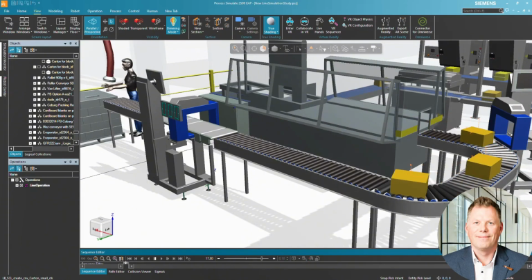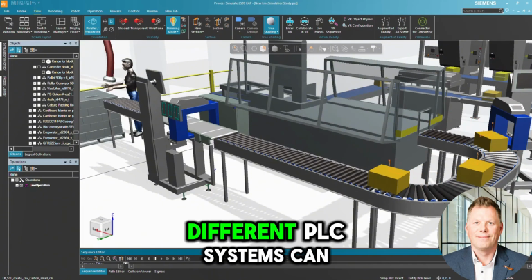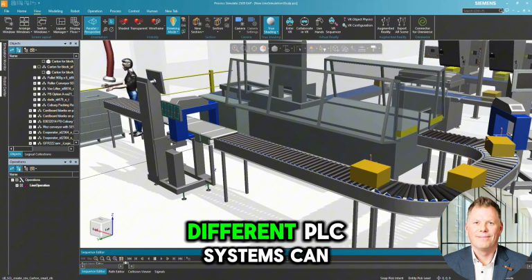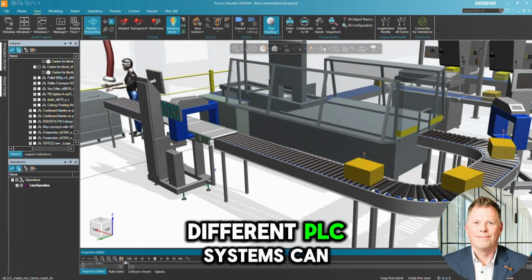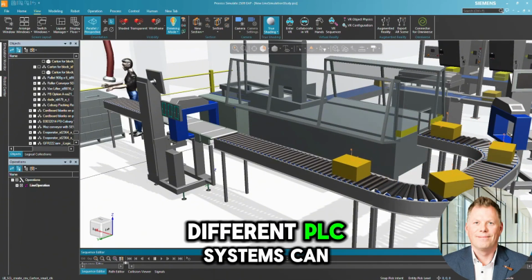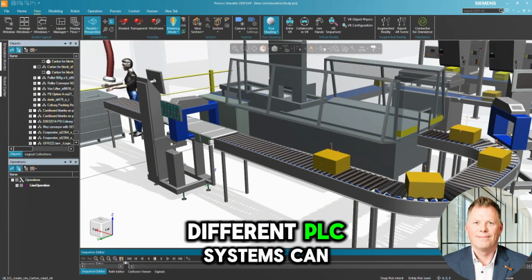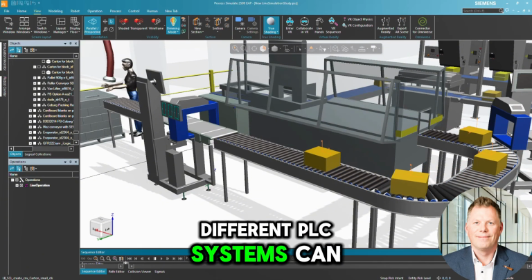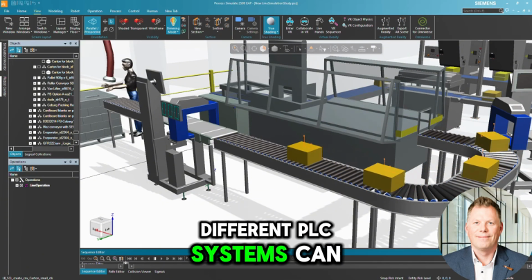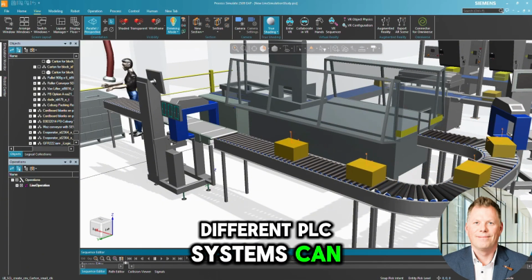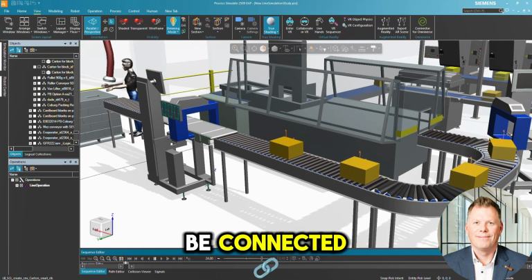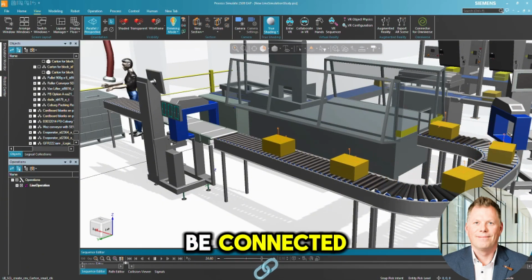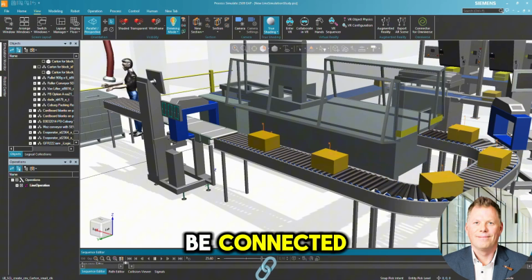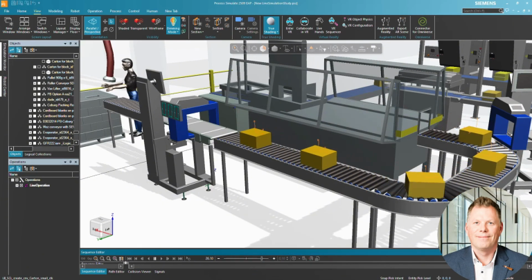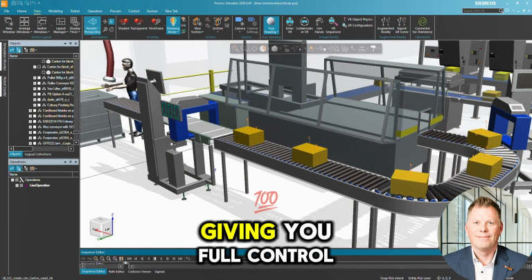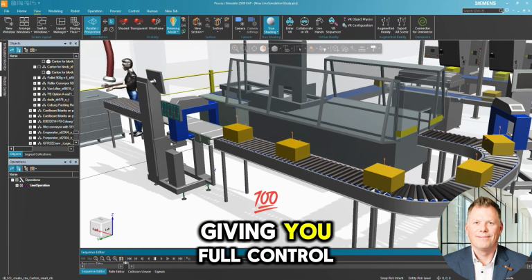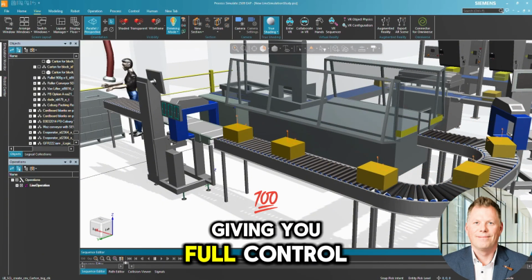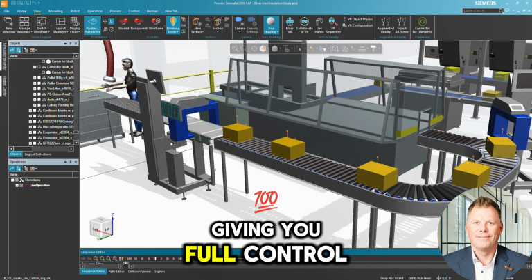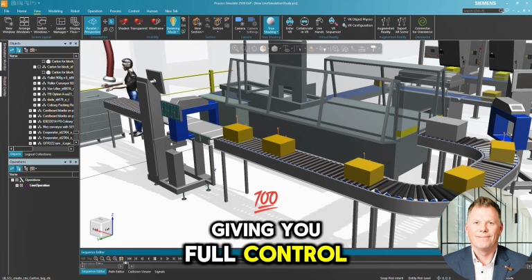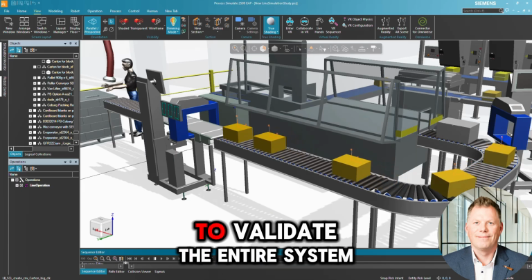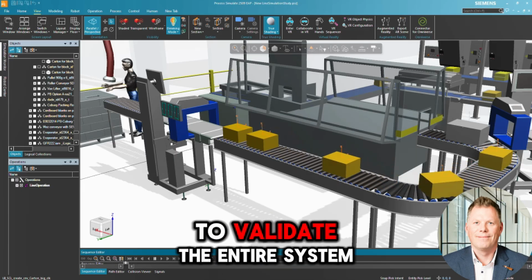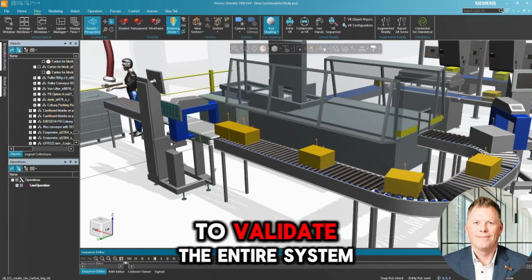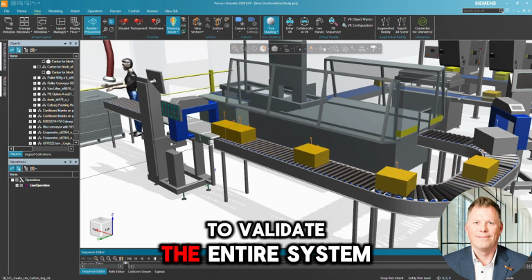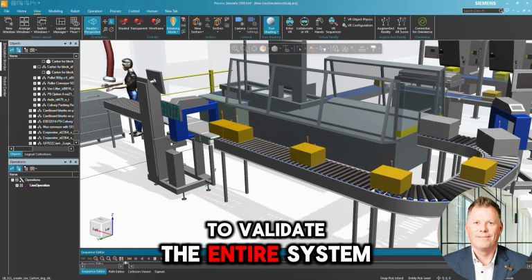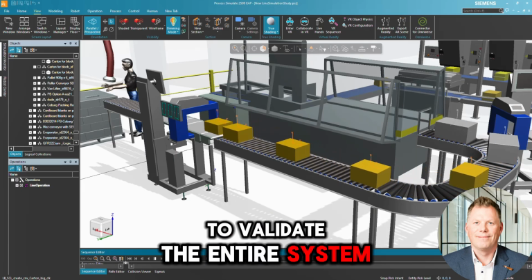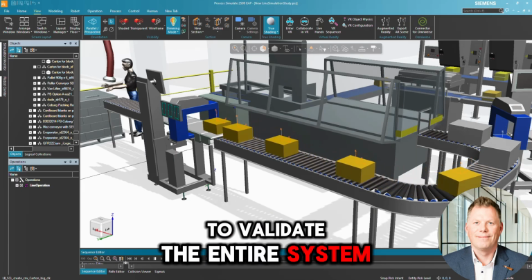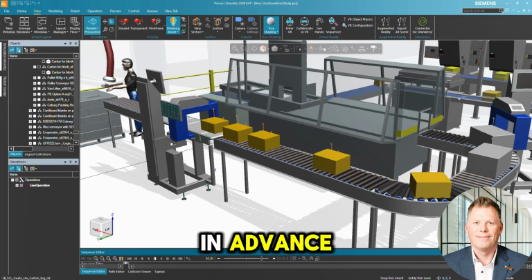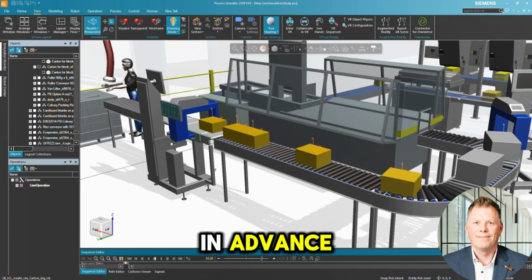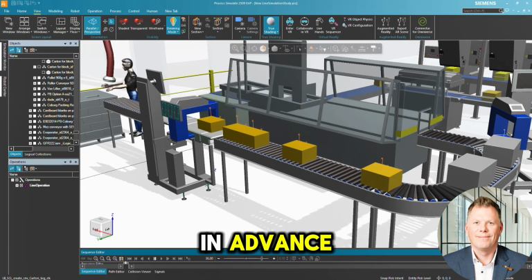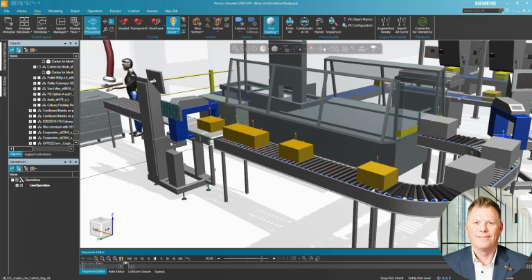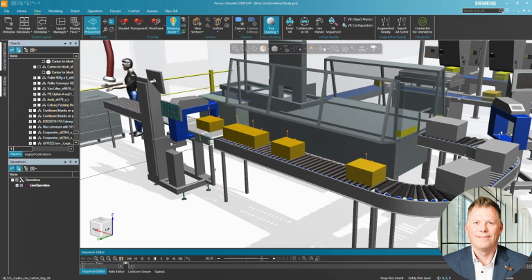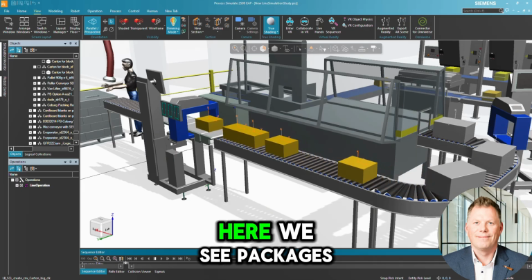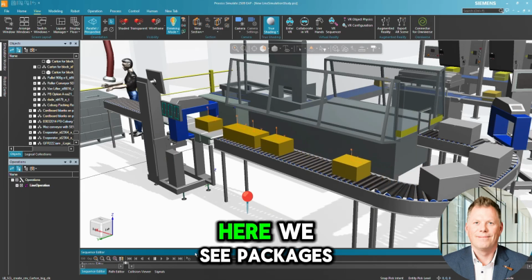Different PLC systems can be connected, giving you full control to validate the entire system in advance.